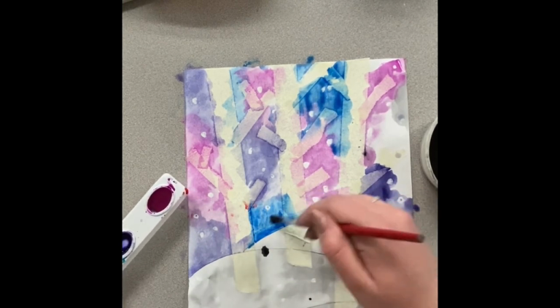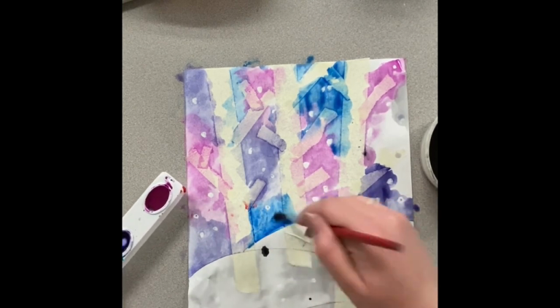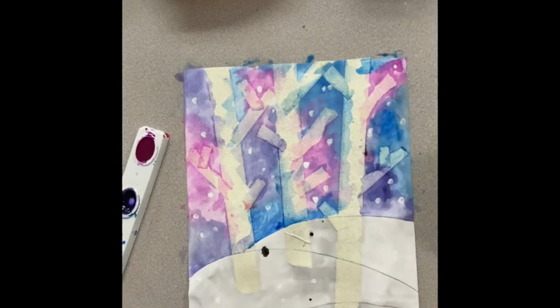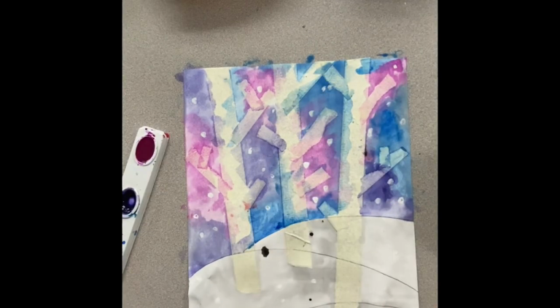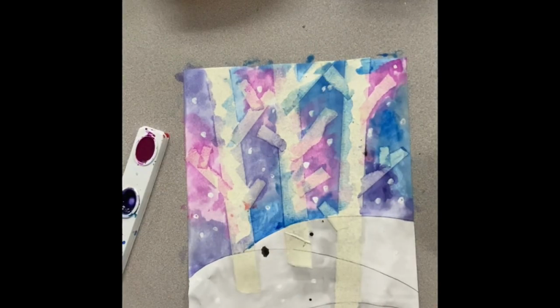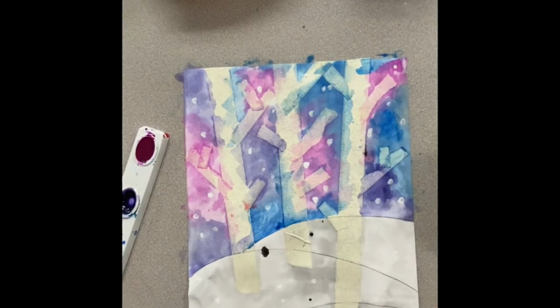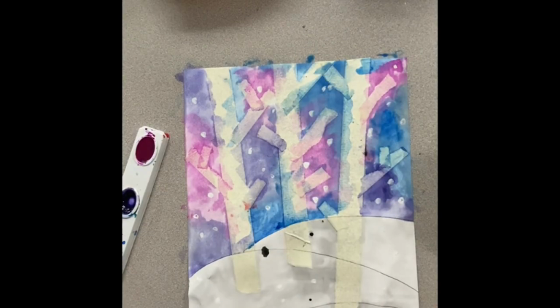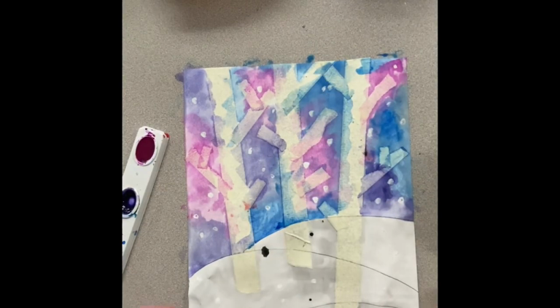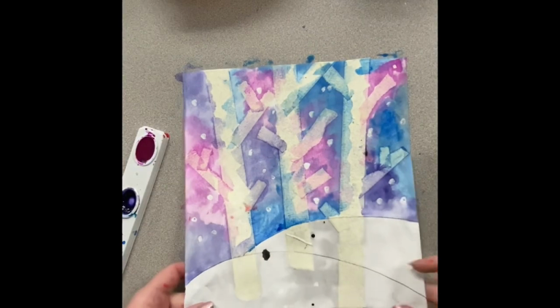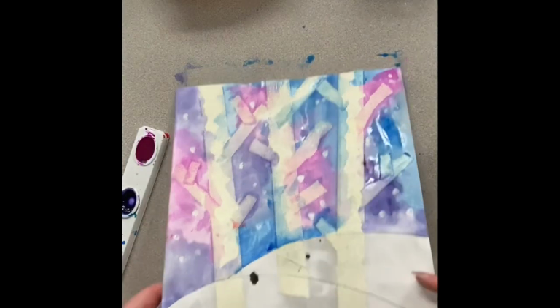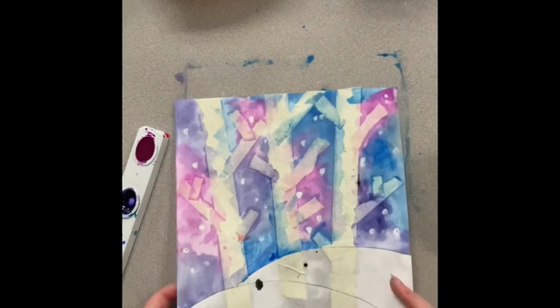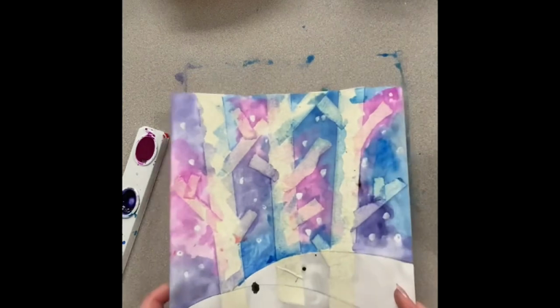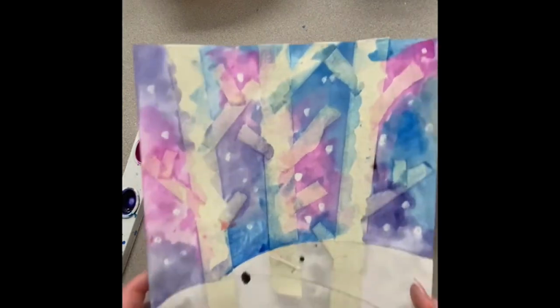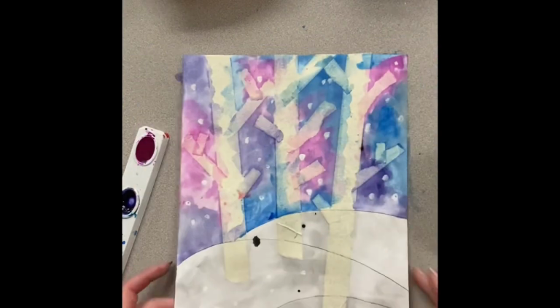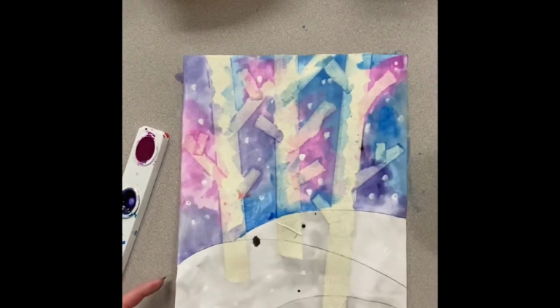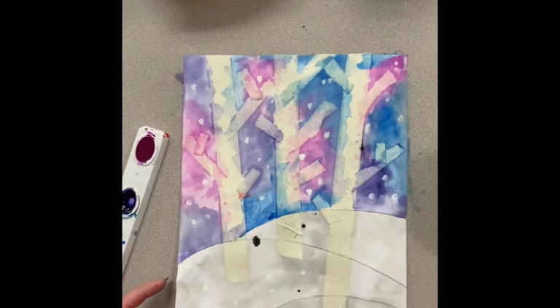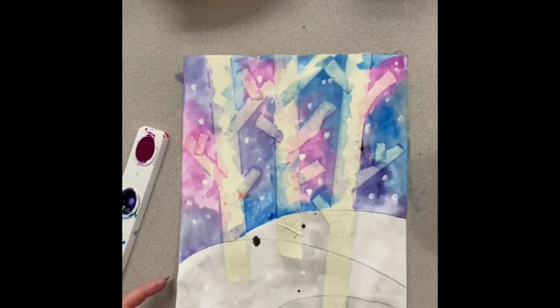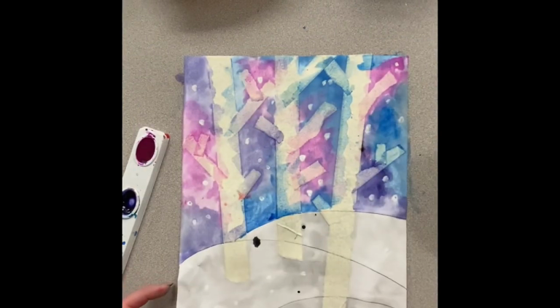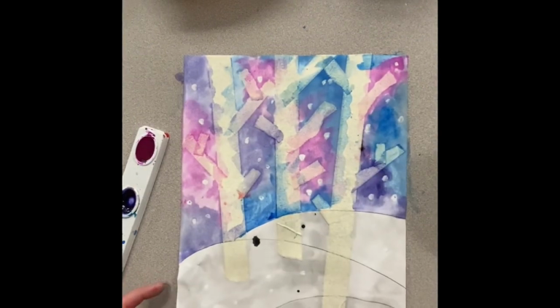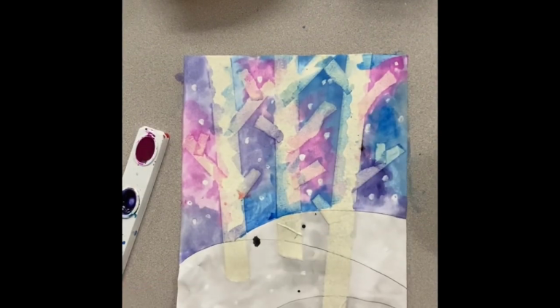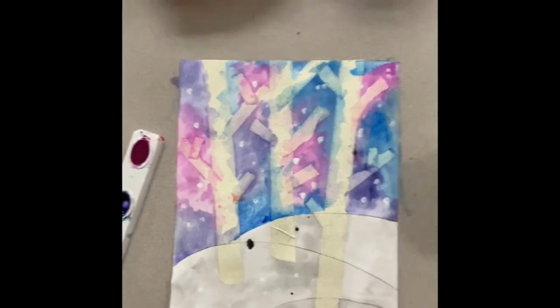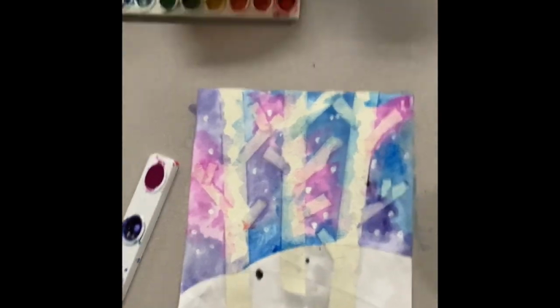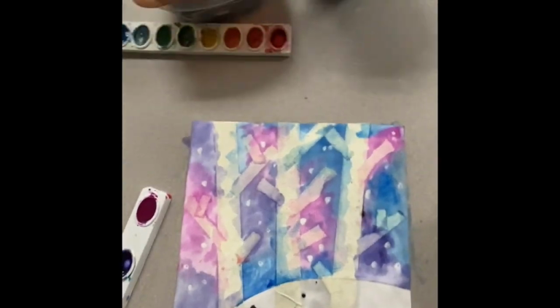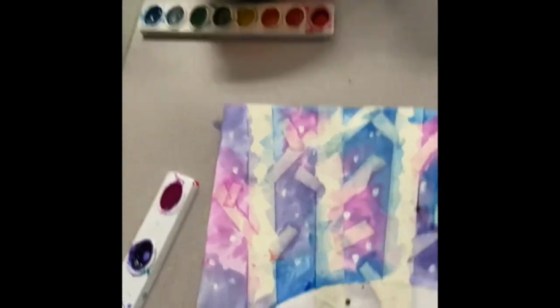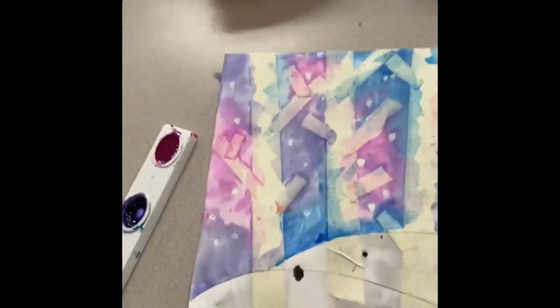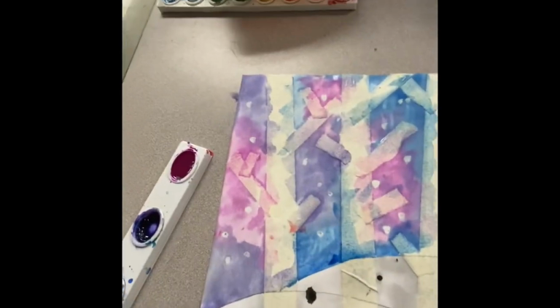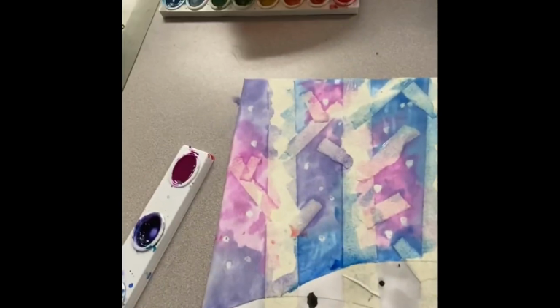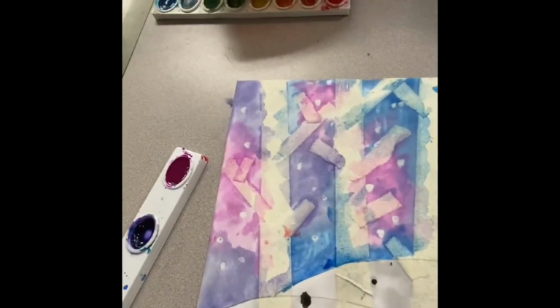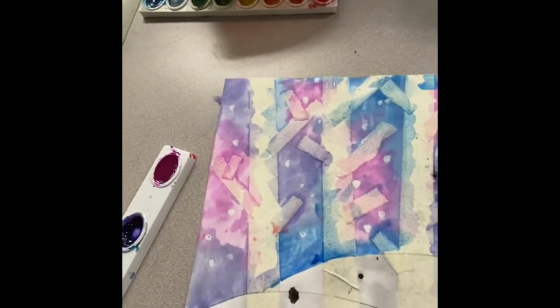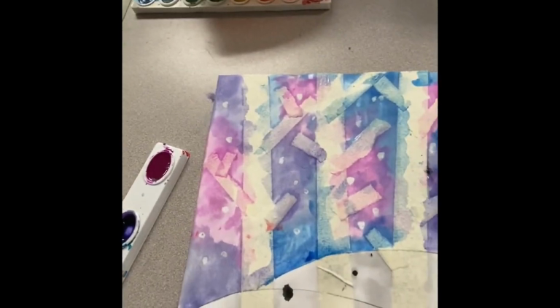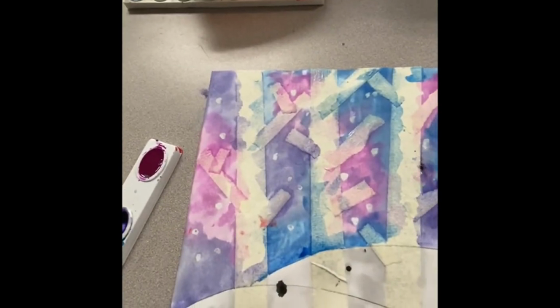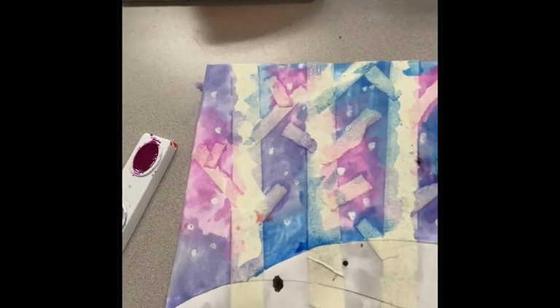And that's all I have for you for art class today. I hope you enjoy your watercolor painting.